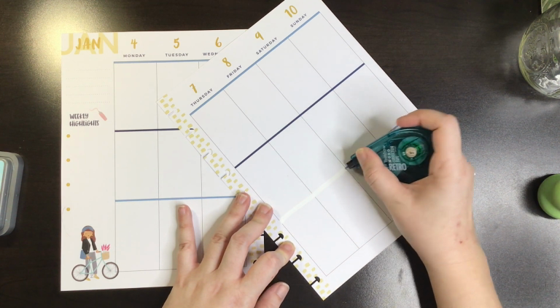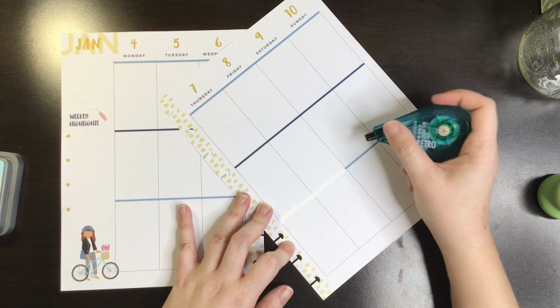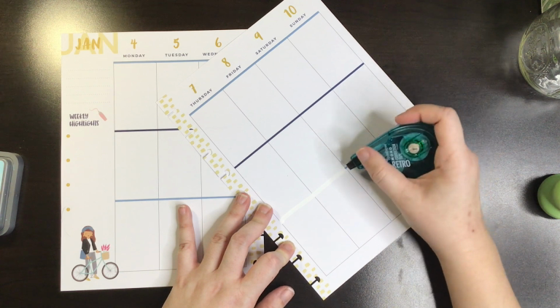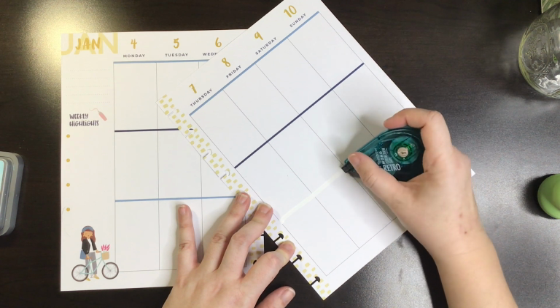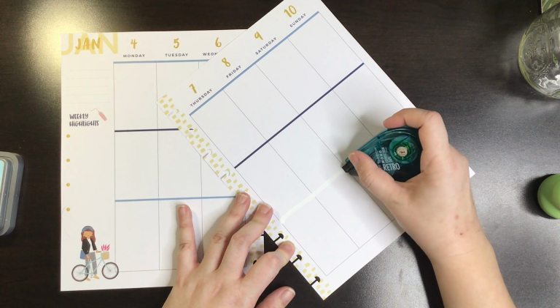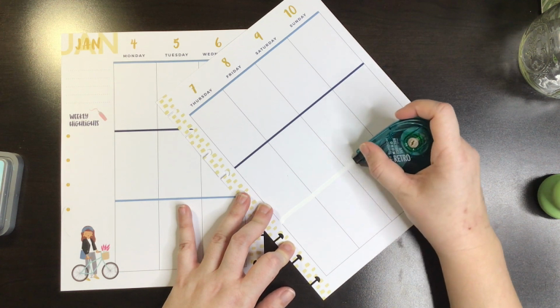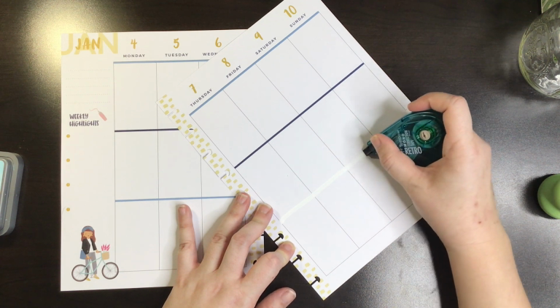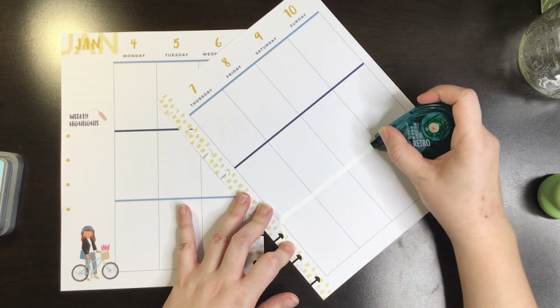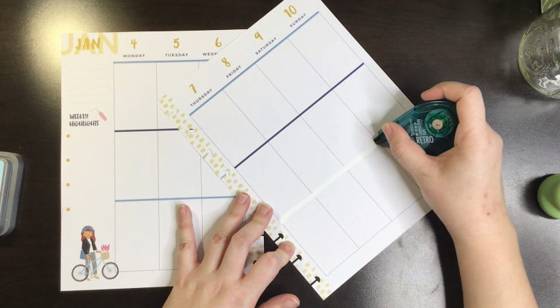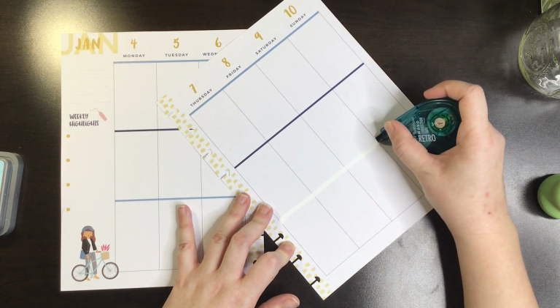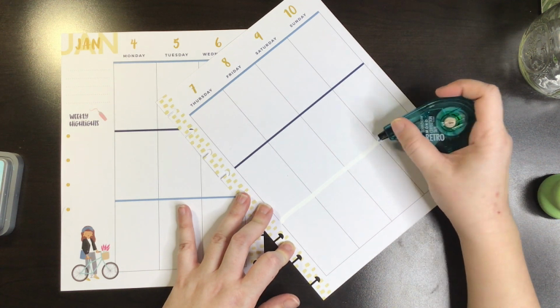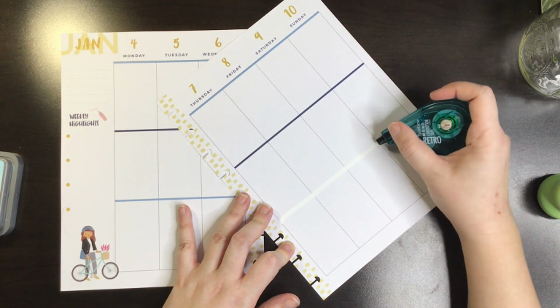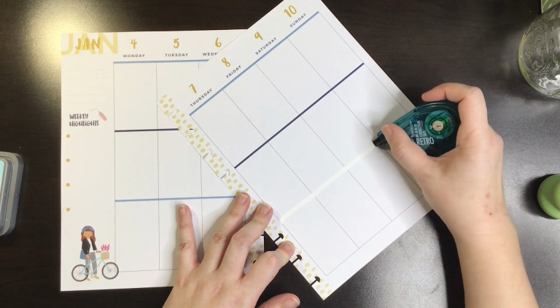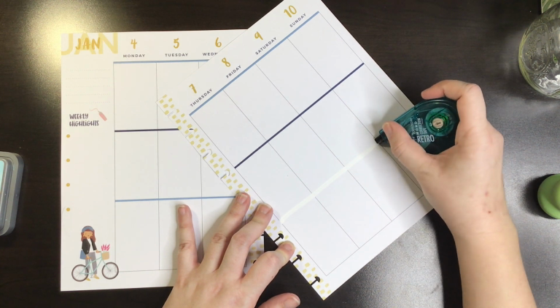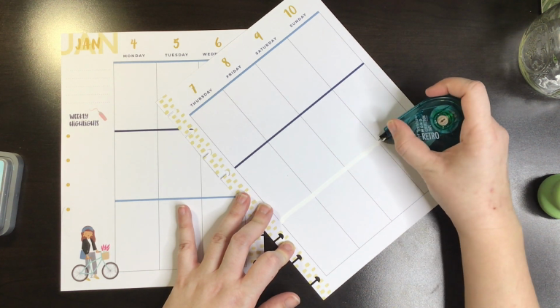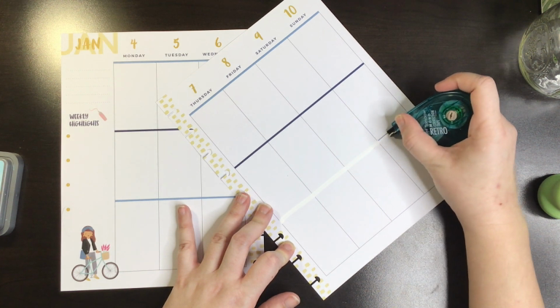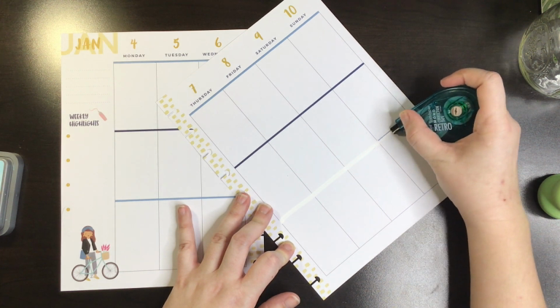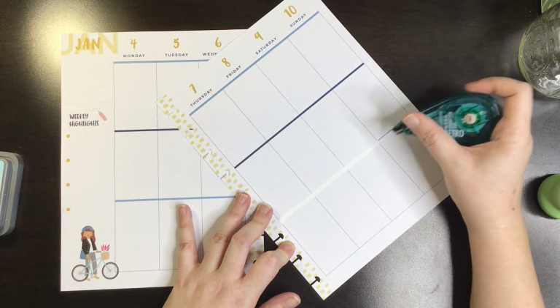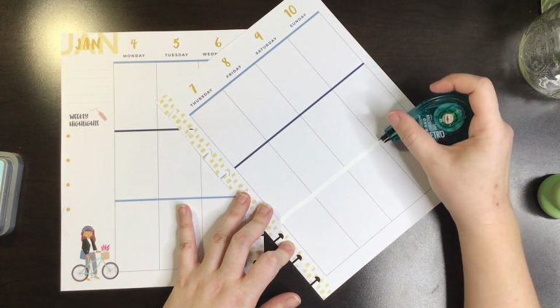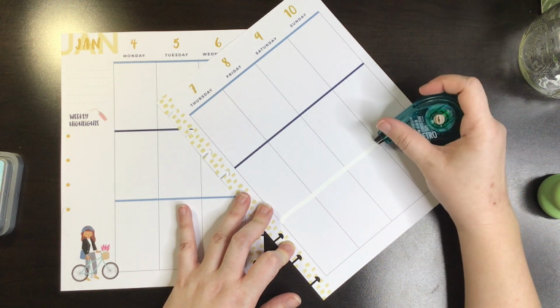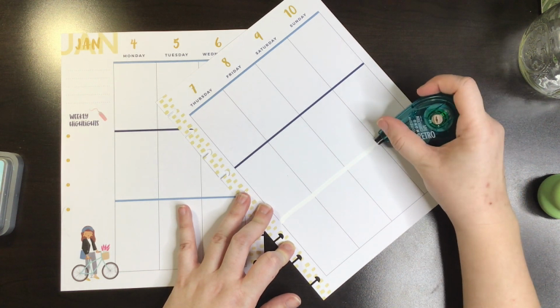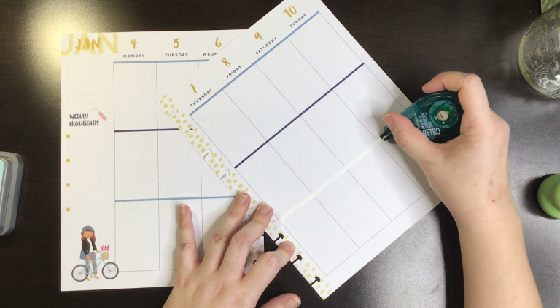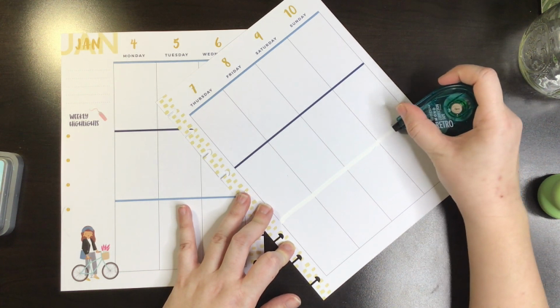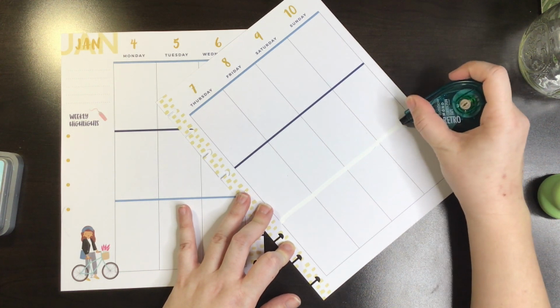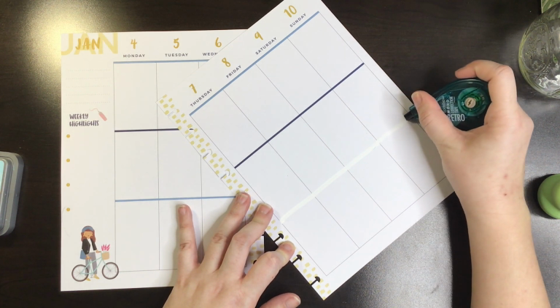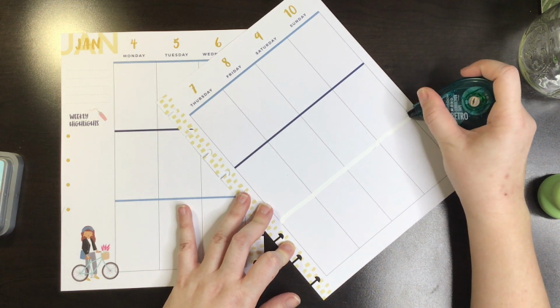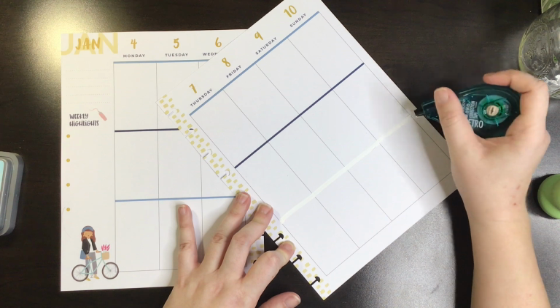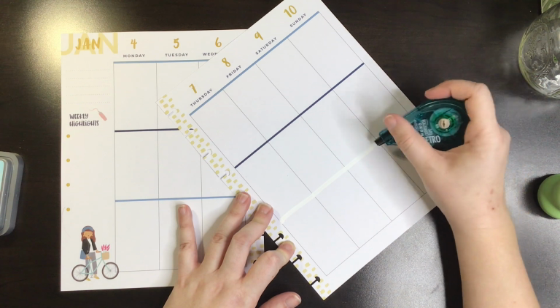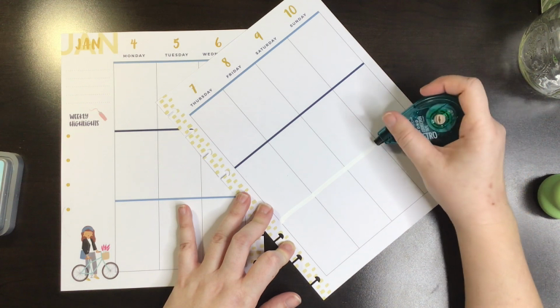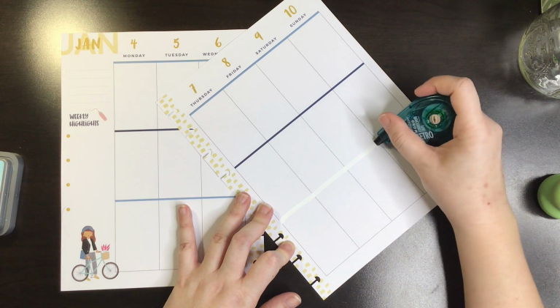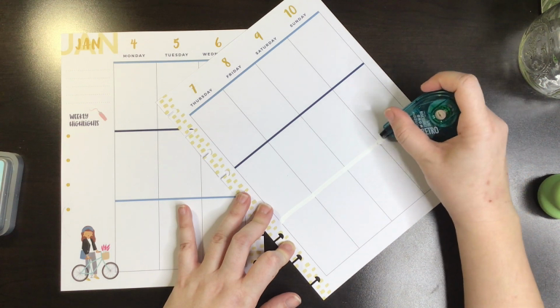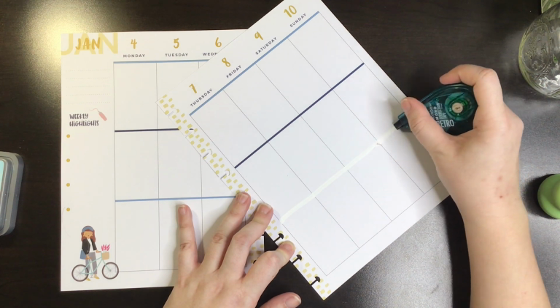So I'm just going to be whiting out all the lines. Let's fast forward through this.